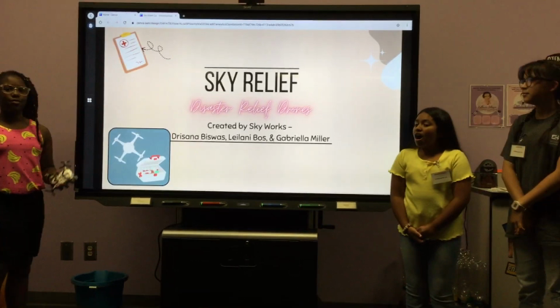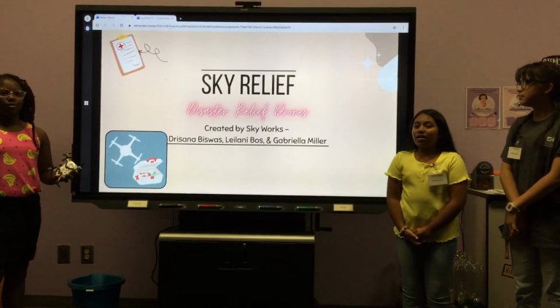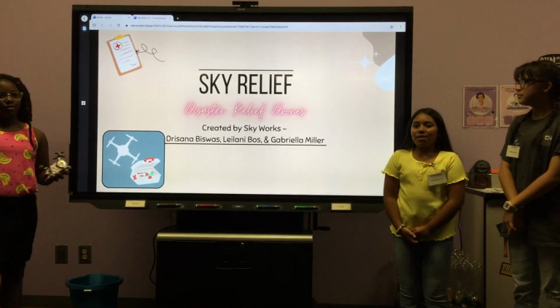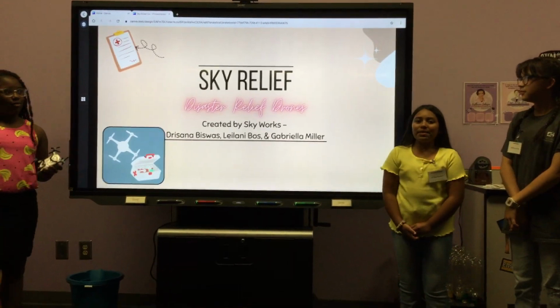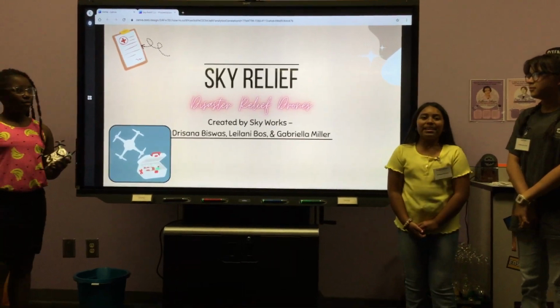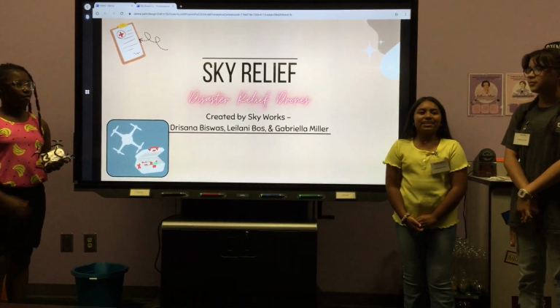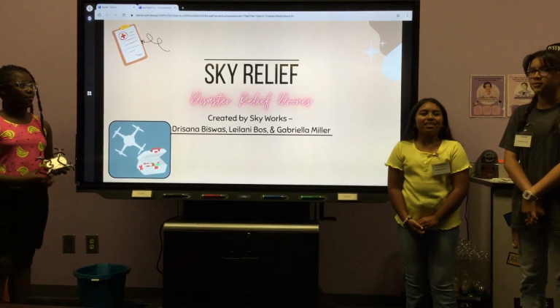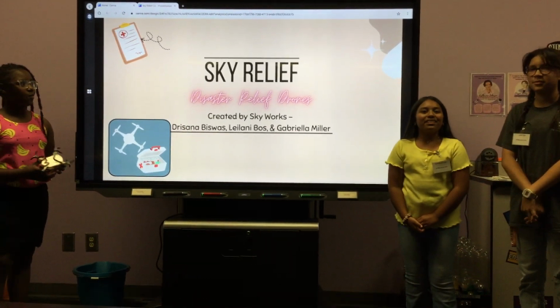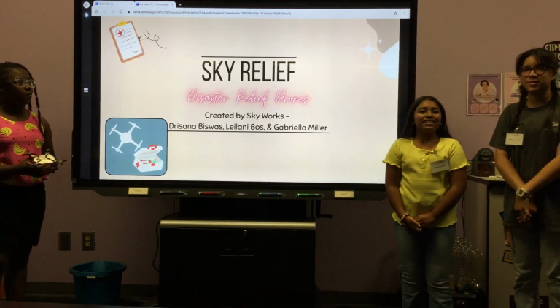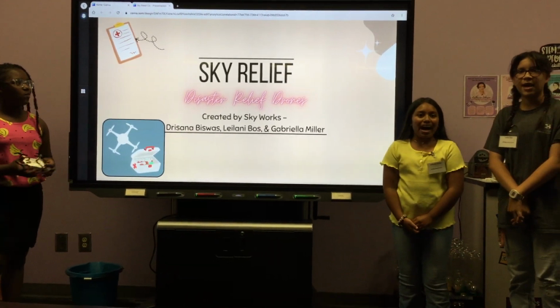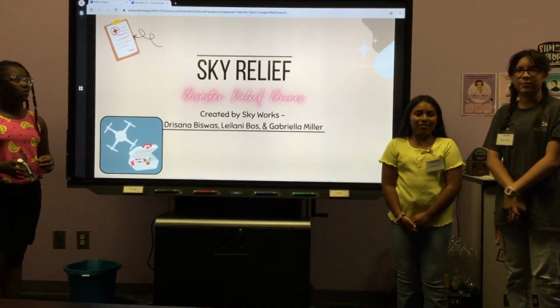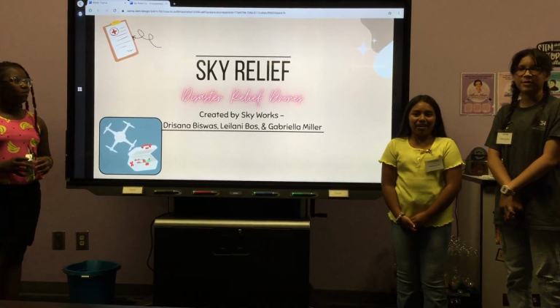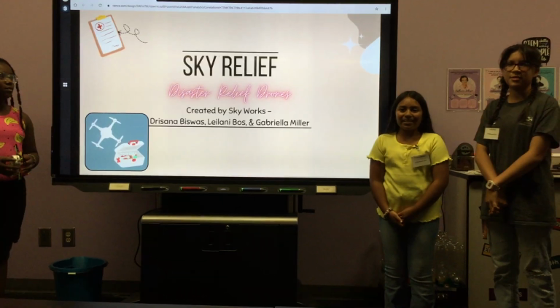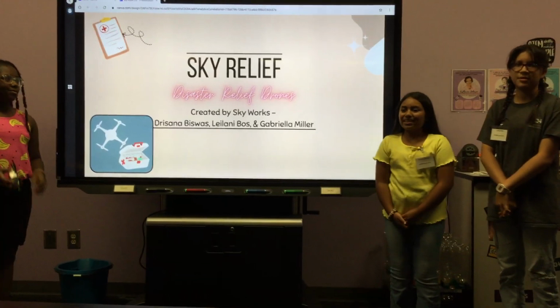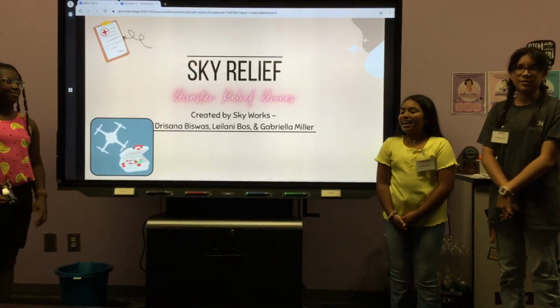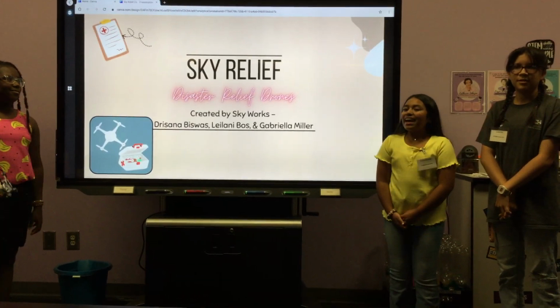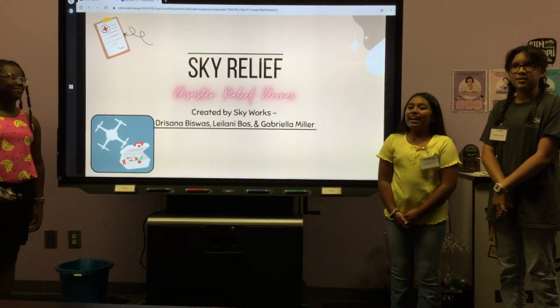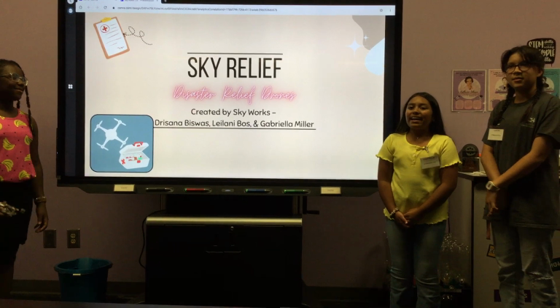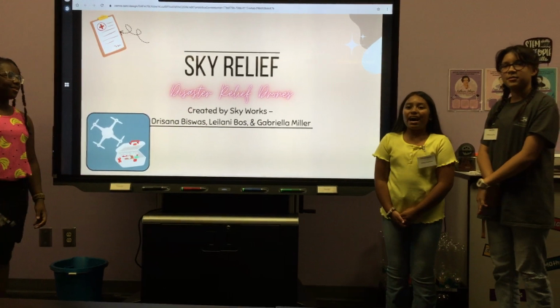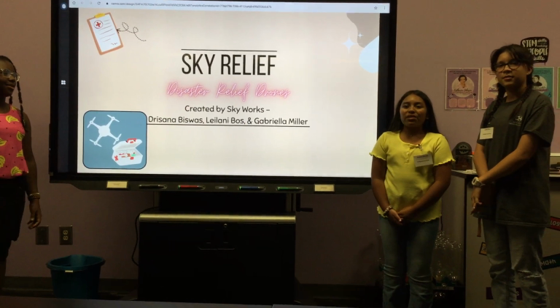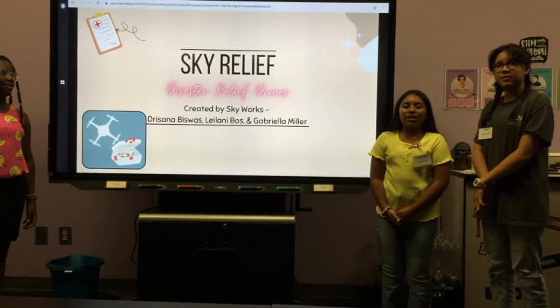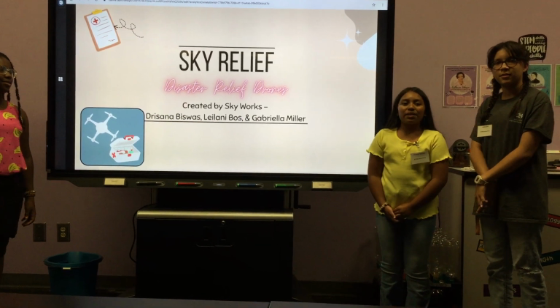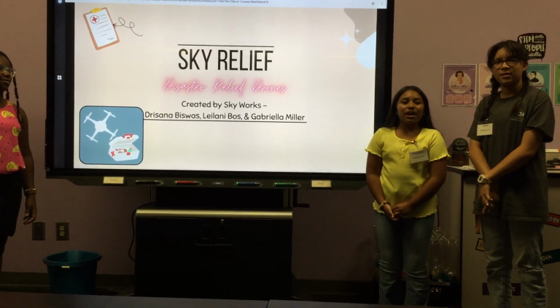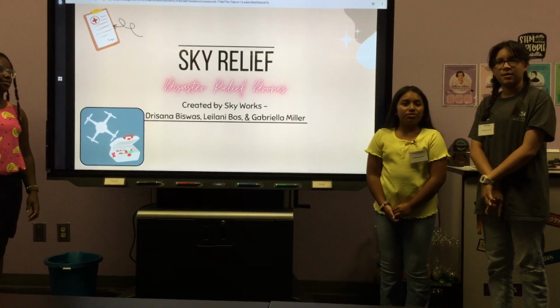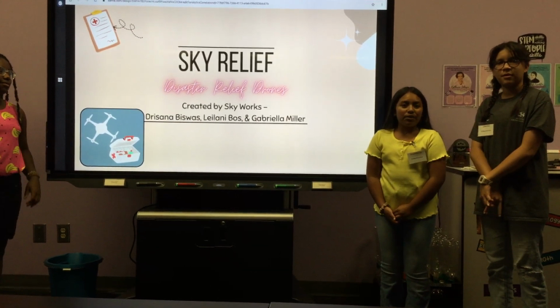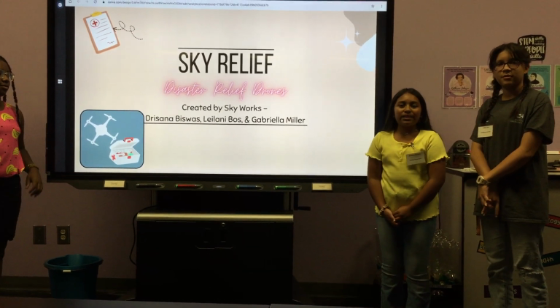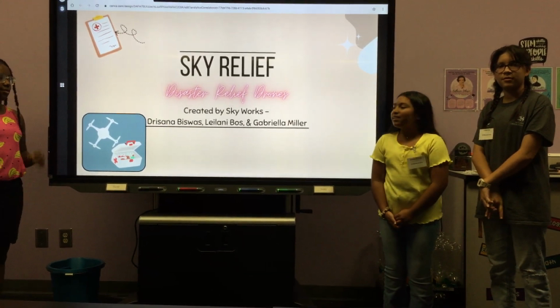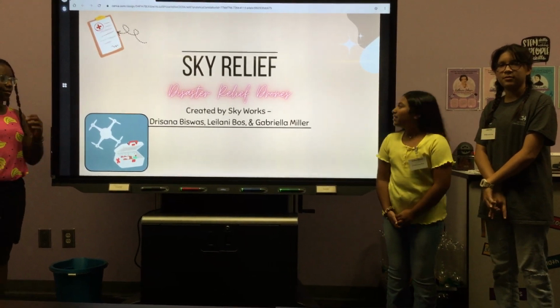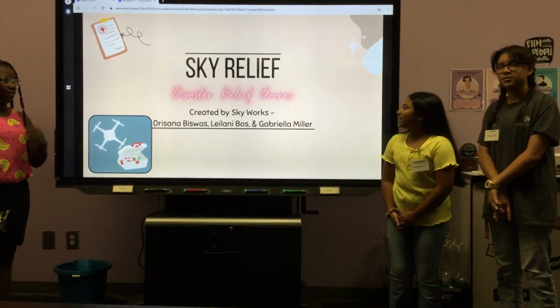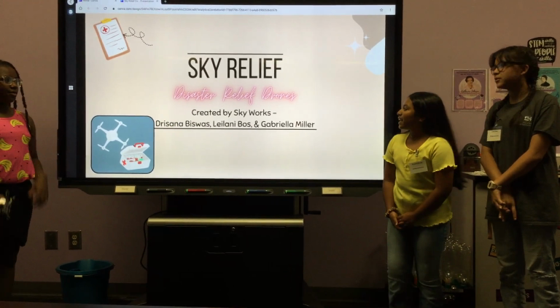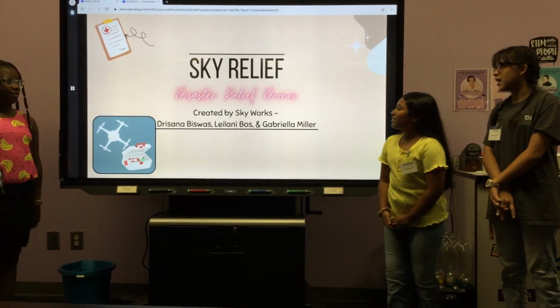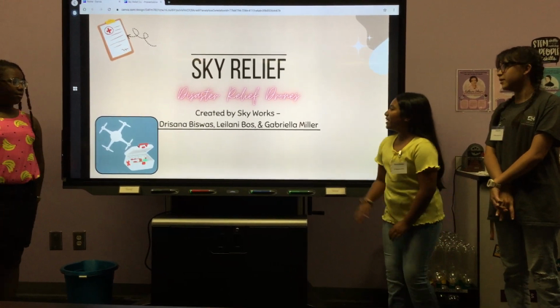Our company is called Skyworks and our drone is called Skyworks.